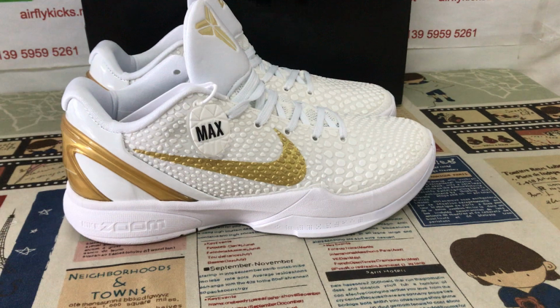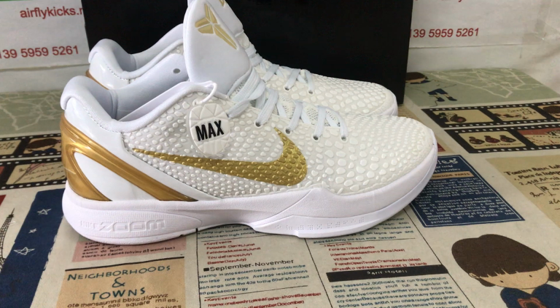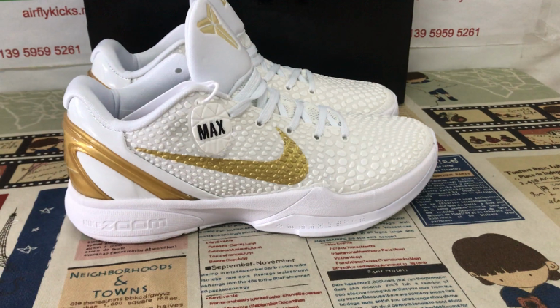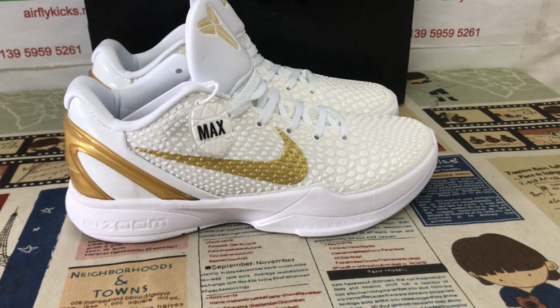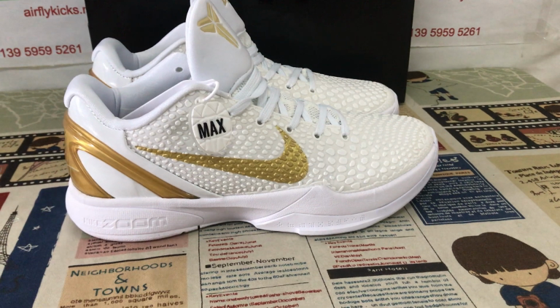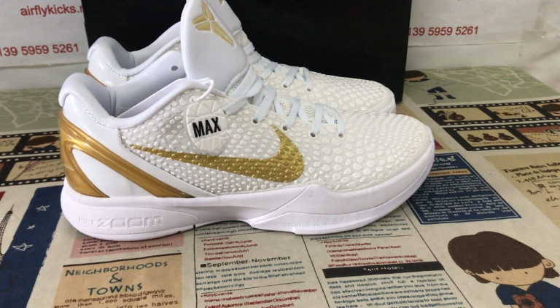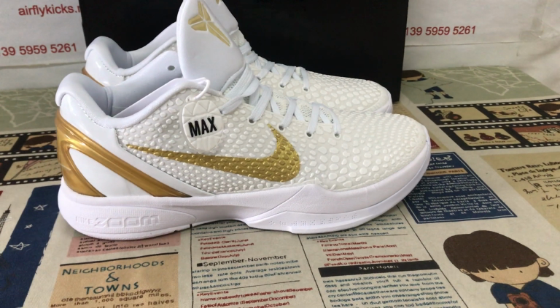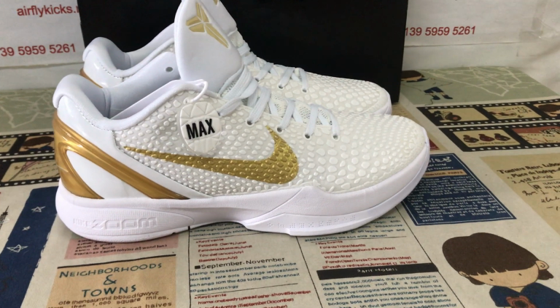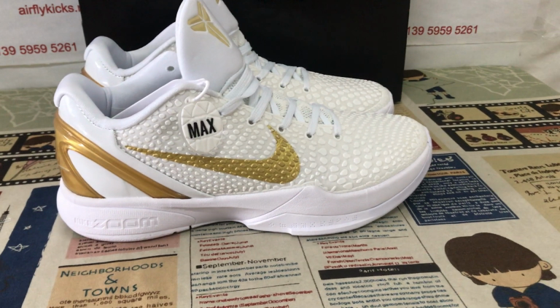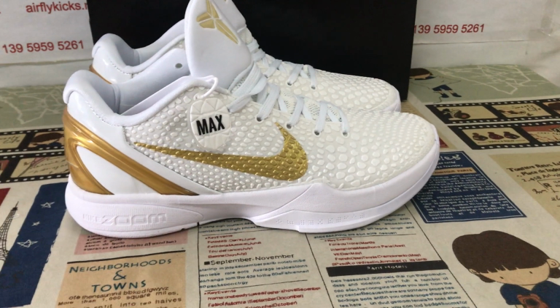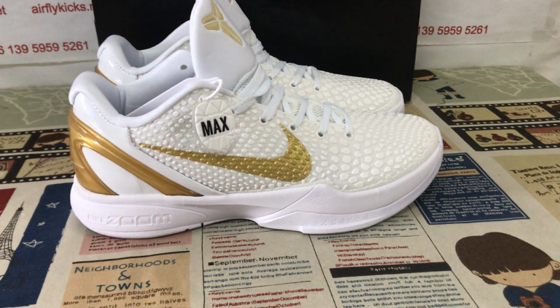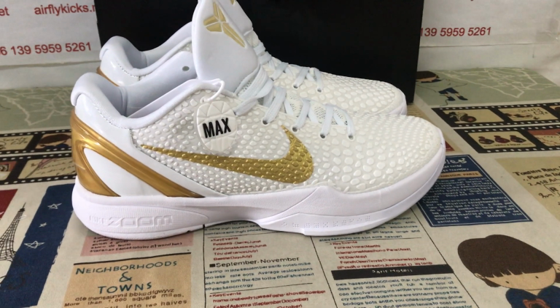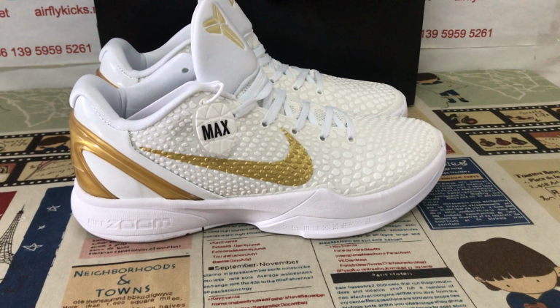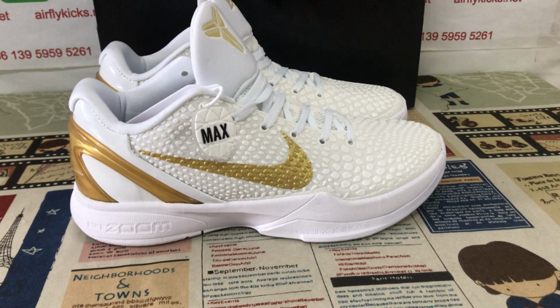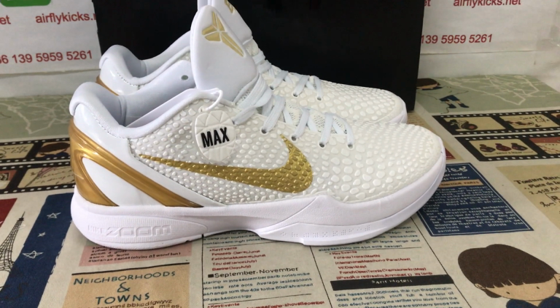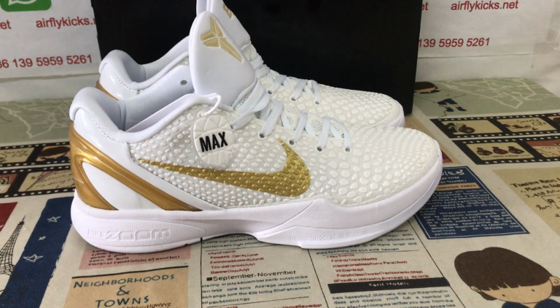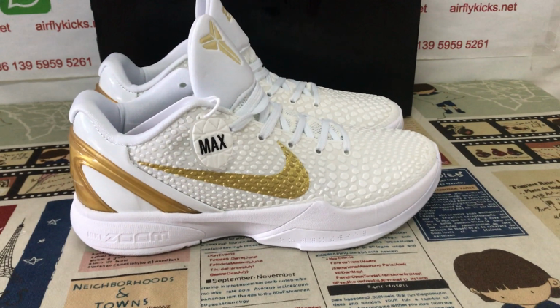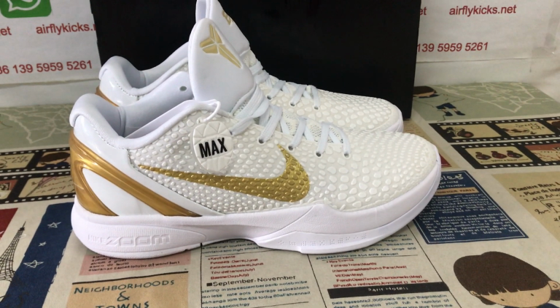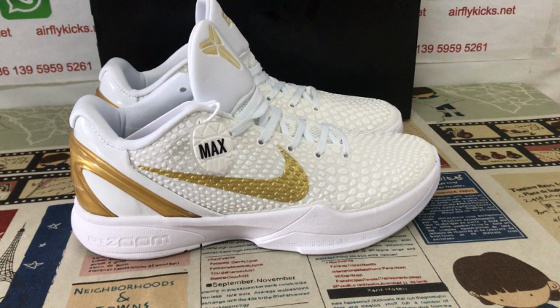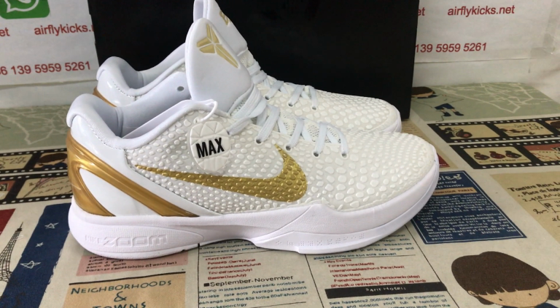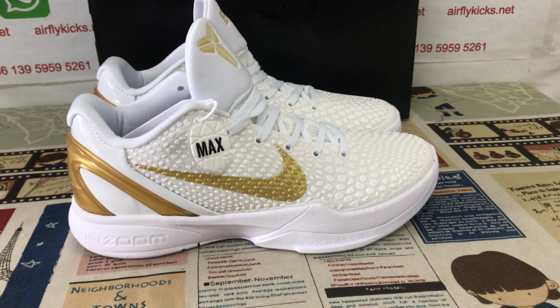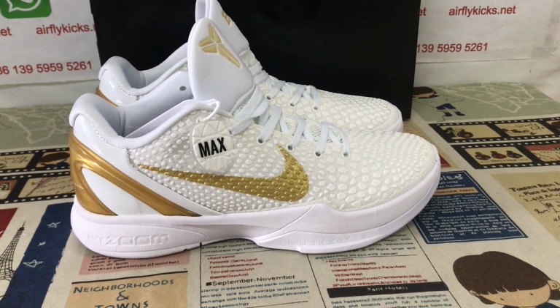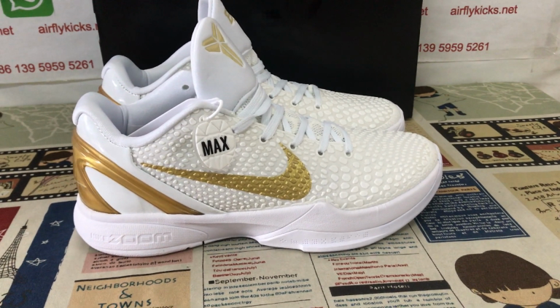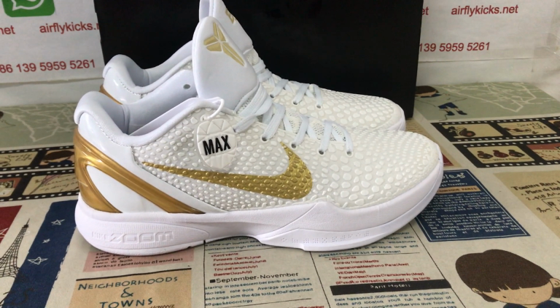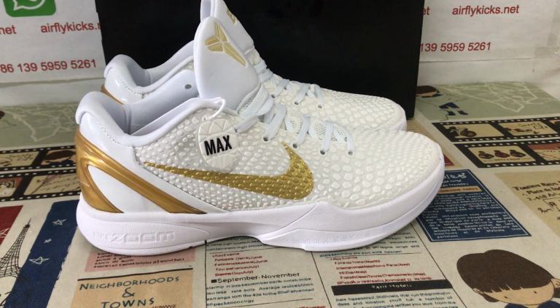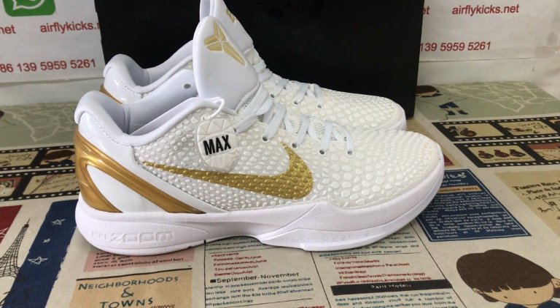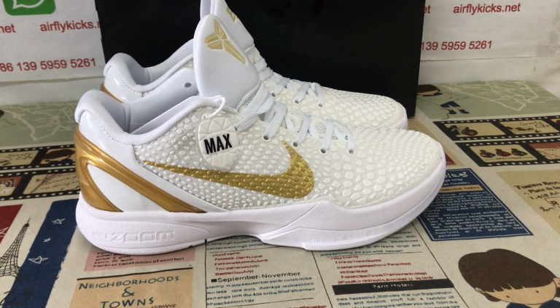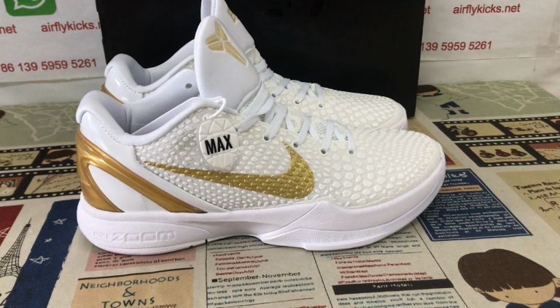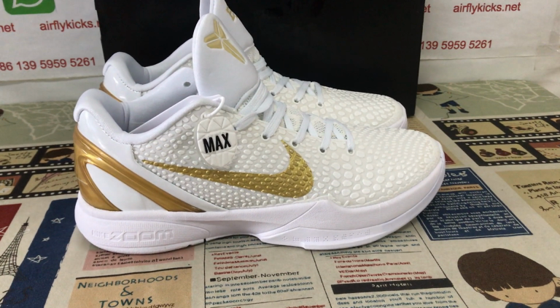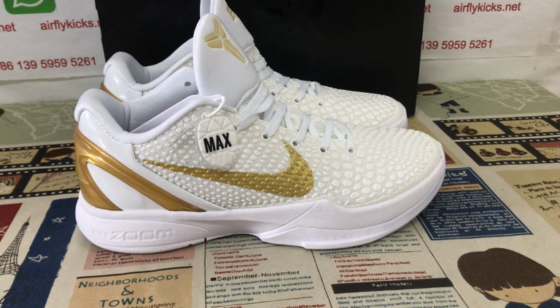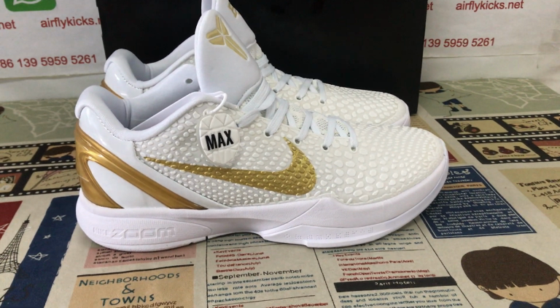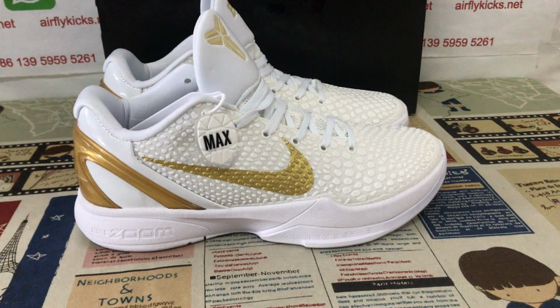Welcome. Here, let me show you a new shoe. Nike Kobe 6 Black History Month.